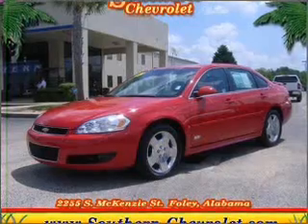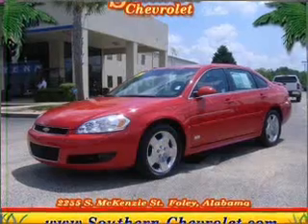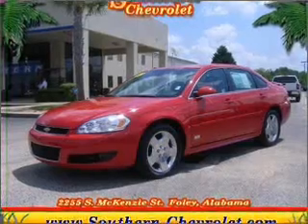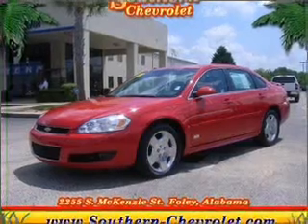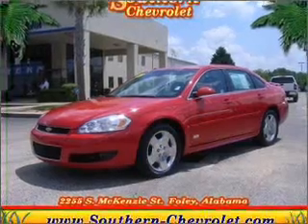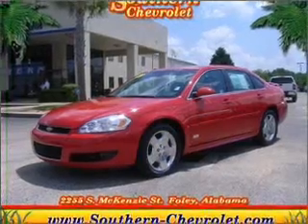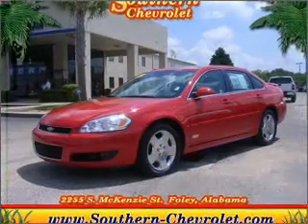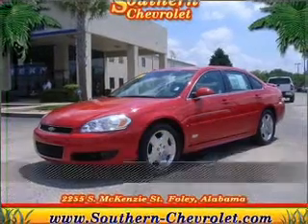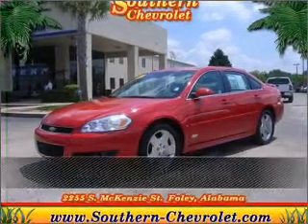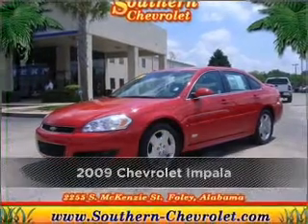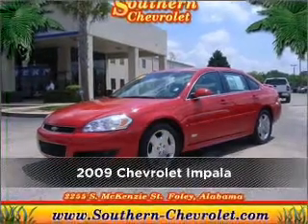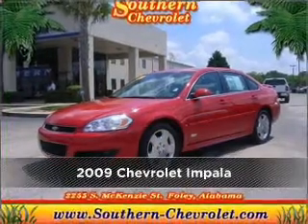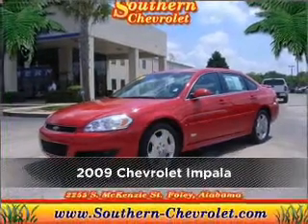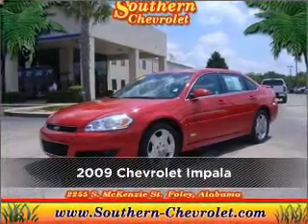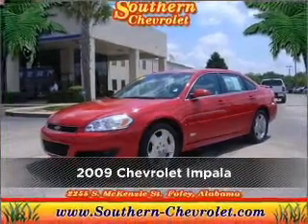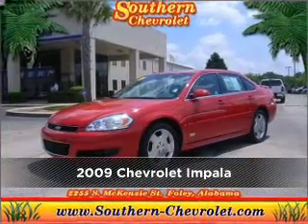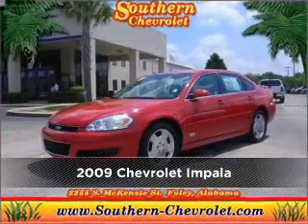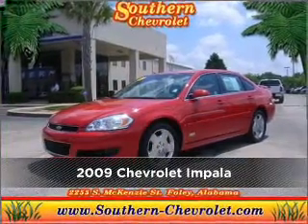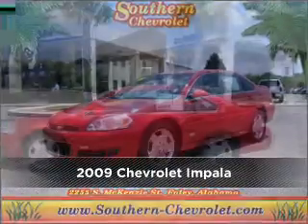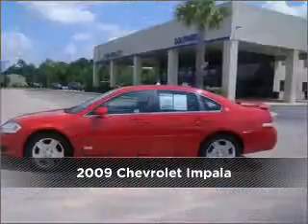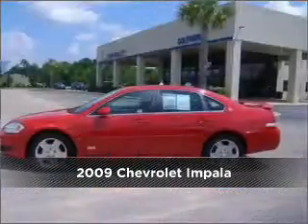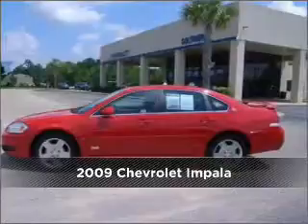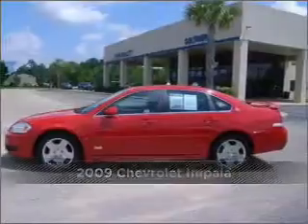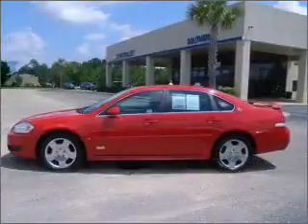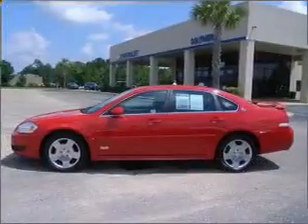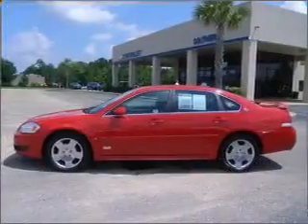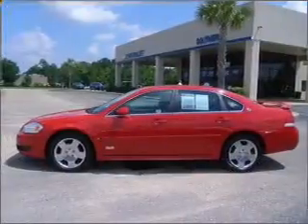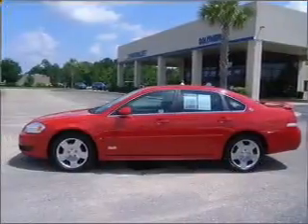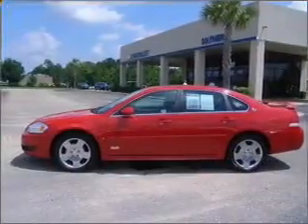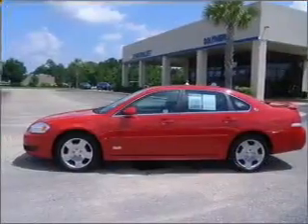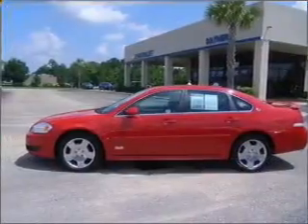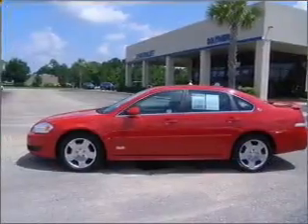Proudly presenting this 2009 Chevrolet Impala. Your search stops here with this ideal auto.